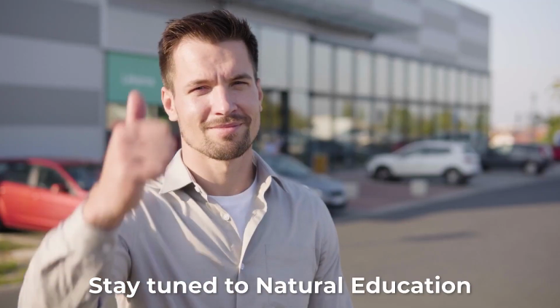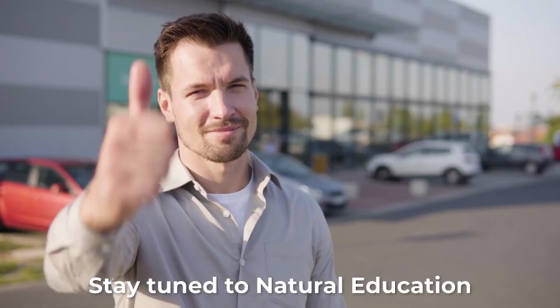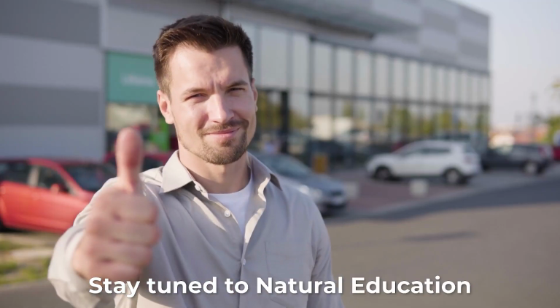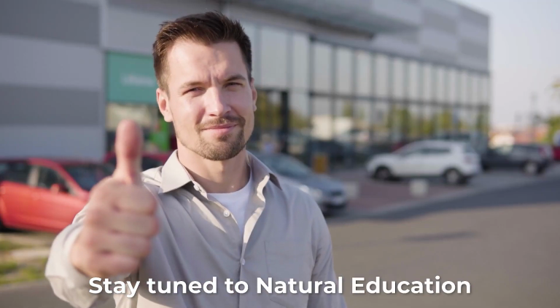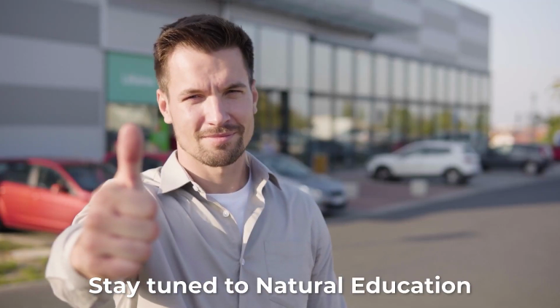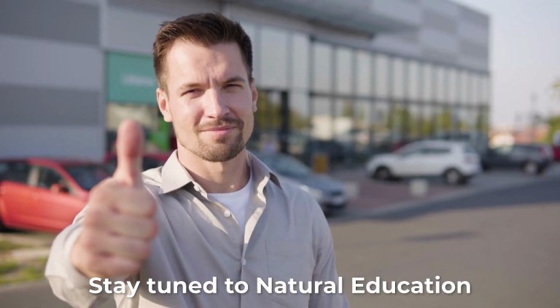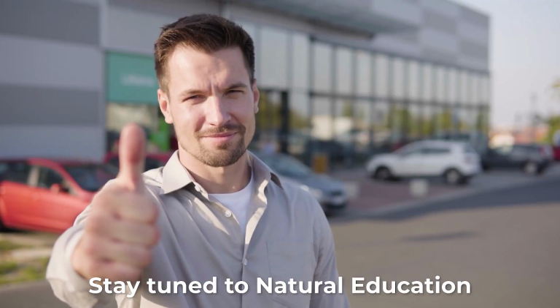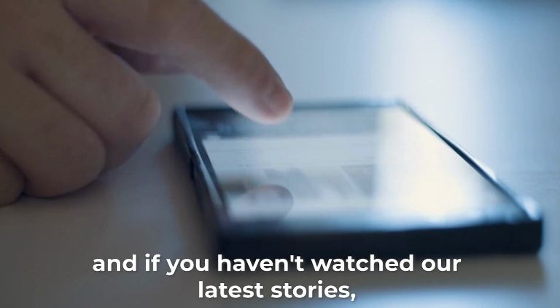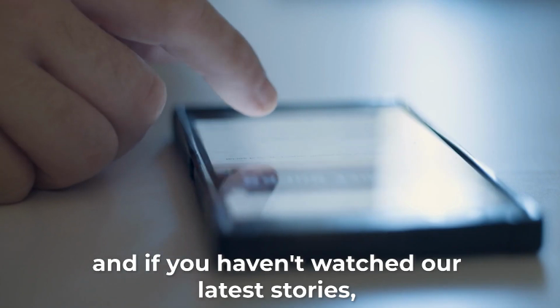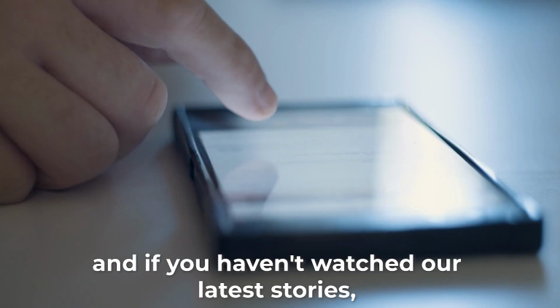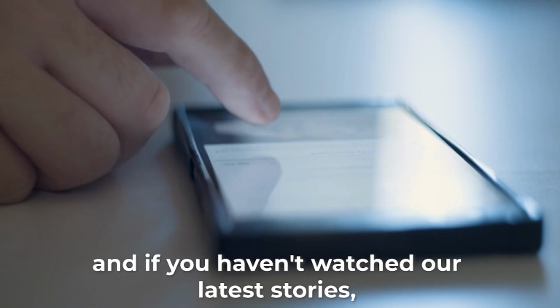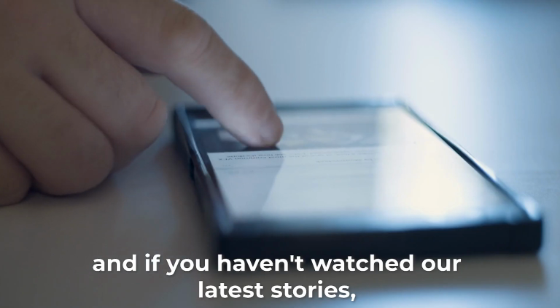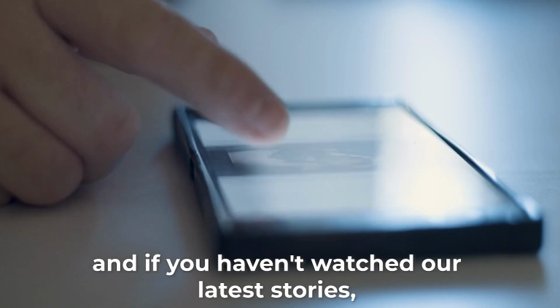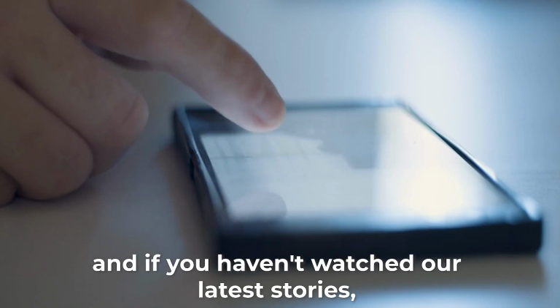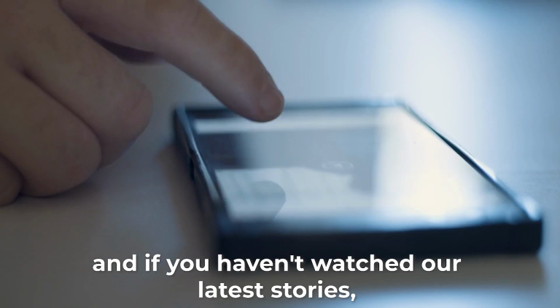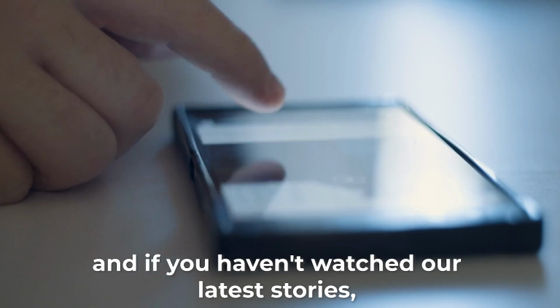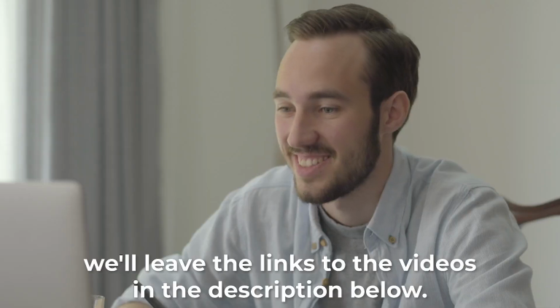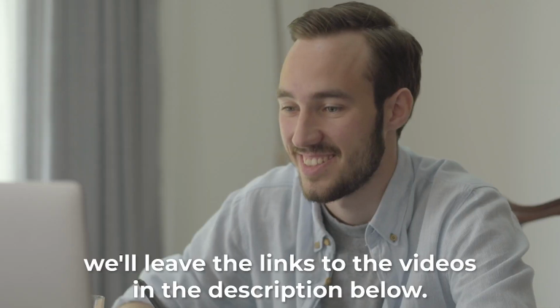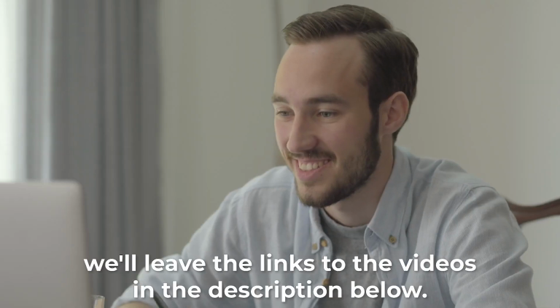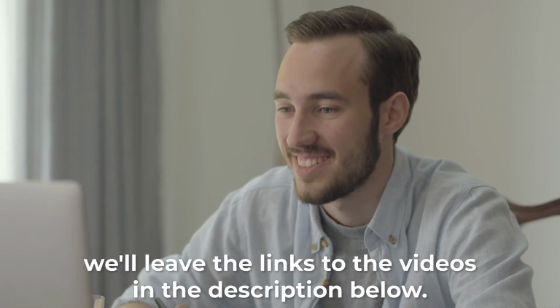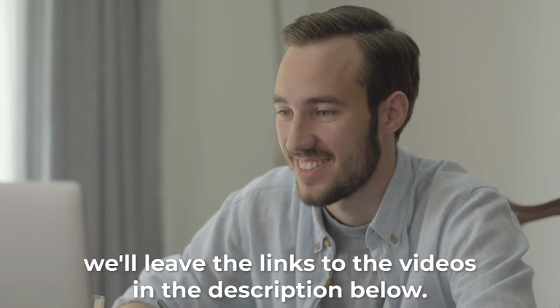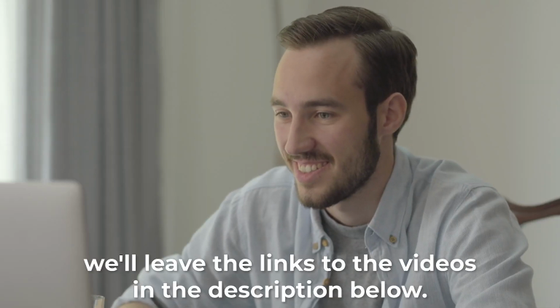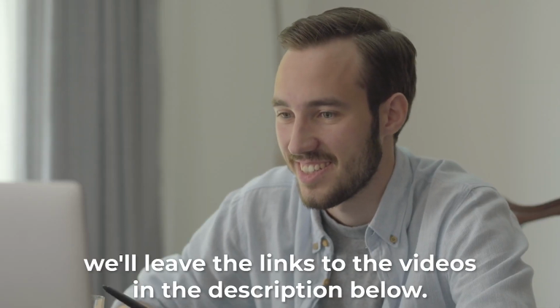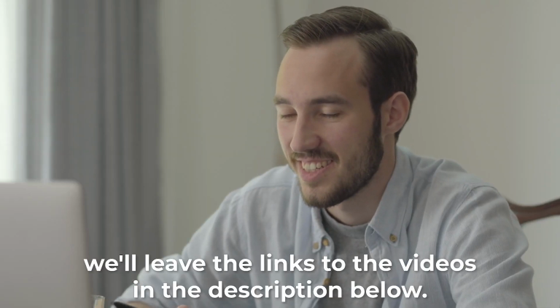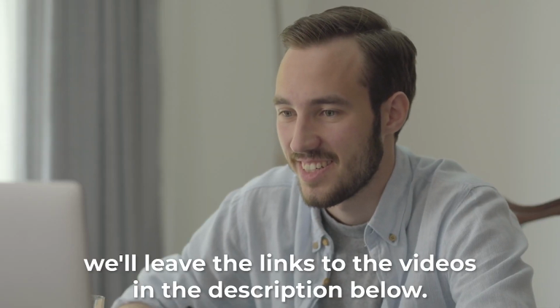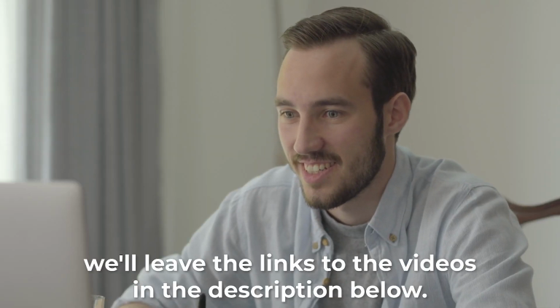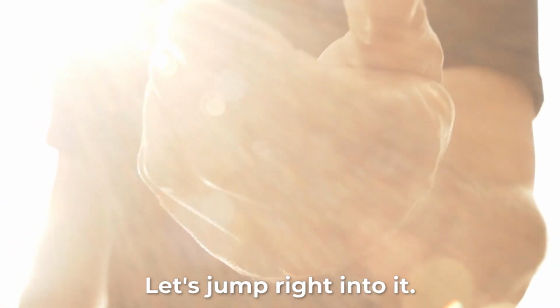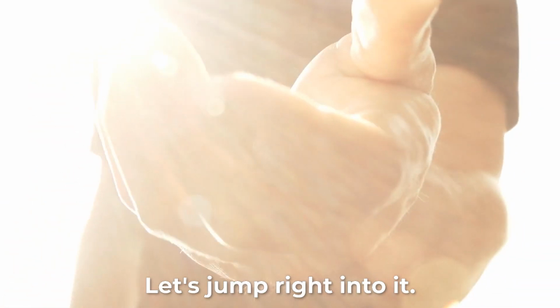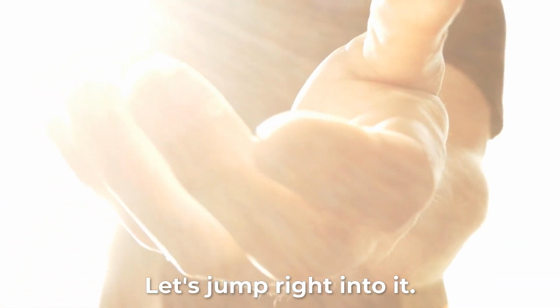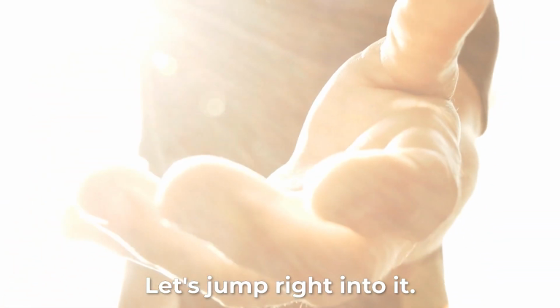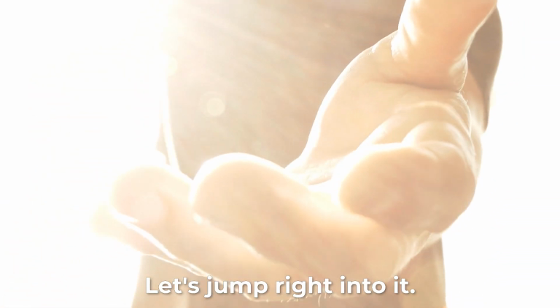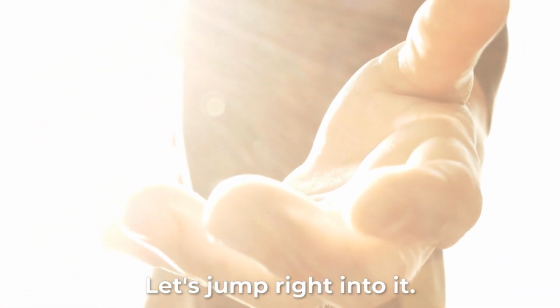Stay tuned to Natural Education. If you haven't watched our latest stories, we'll leave the links to the videos in the description below. Let's jump right into it.